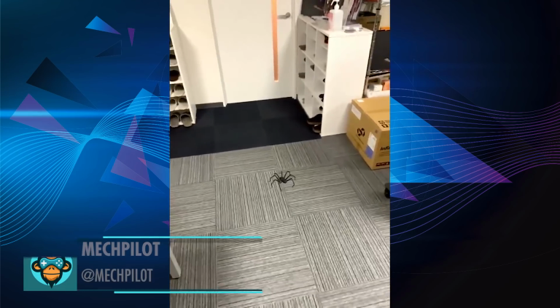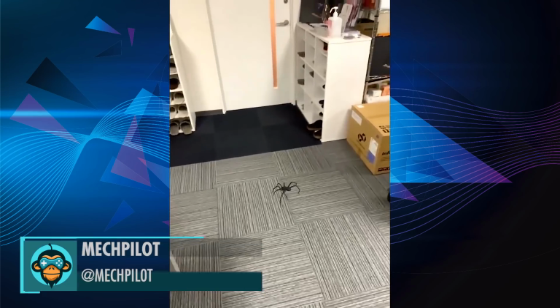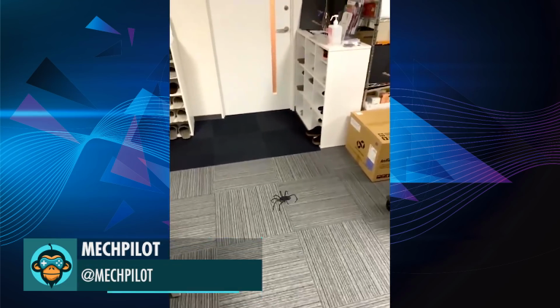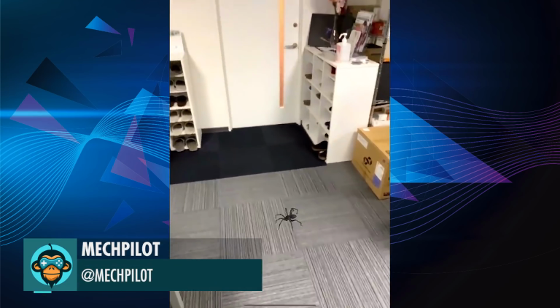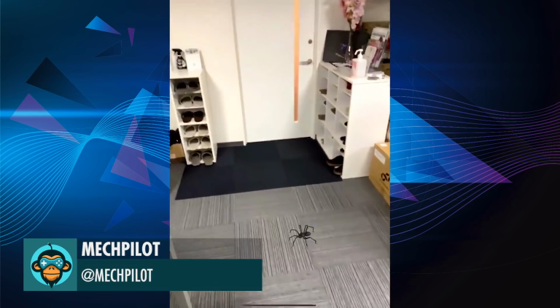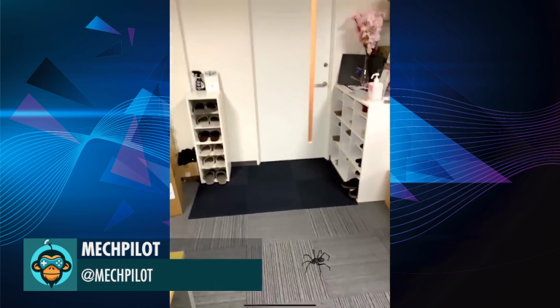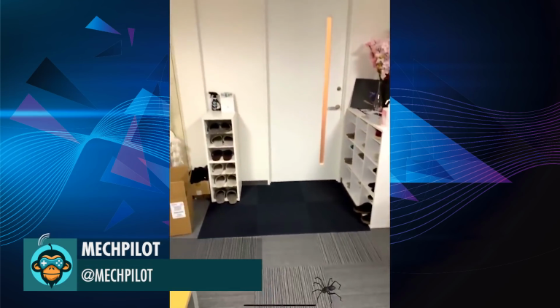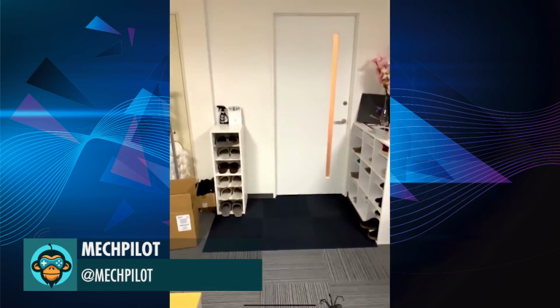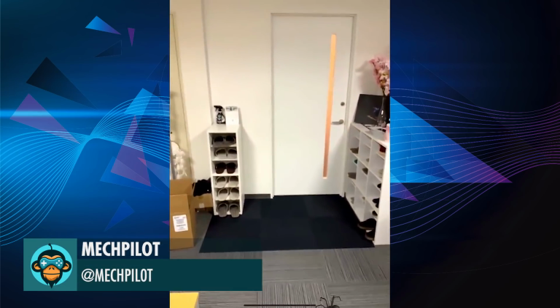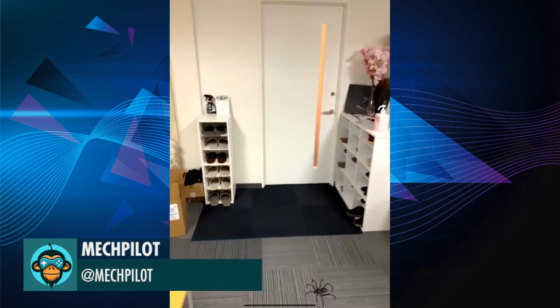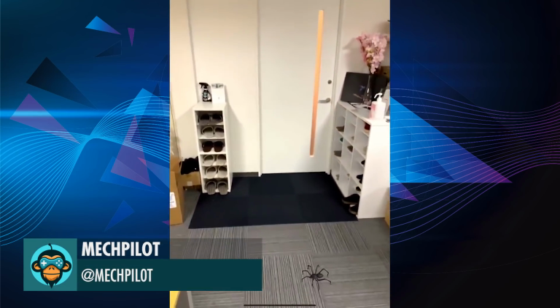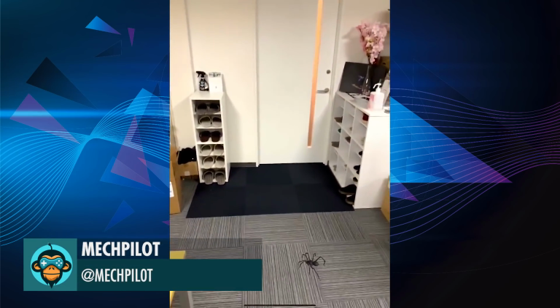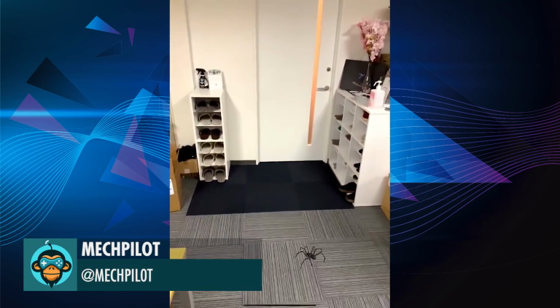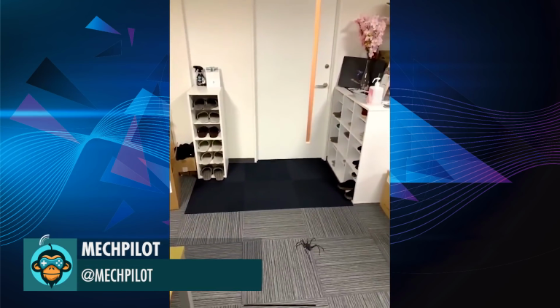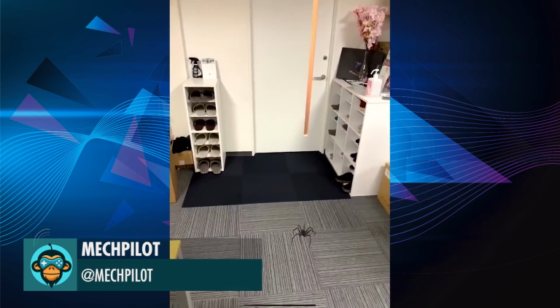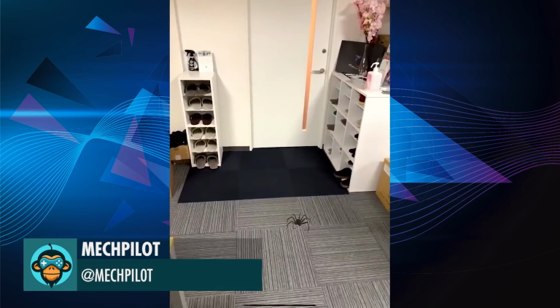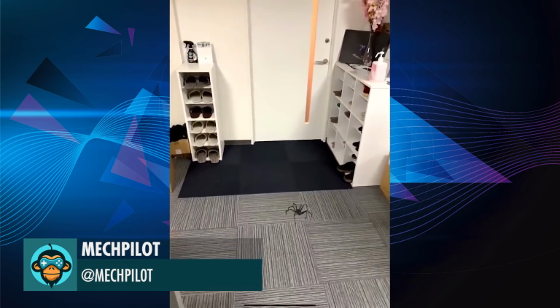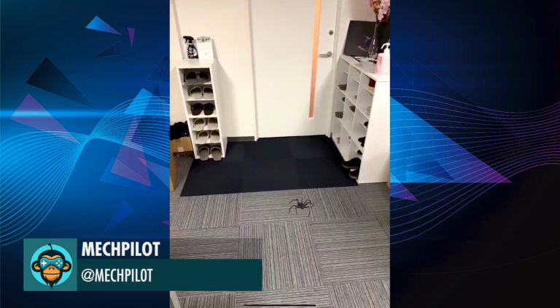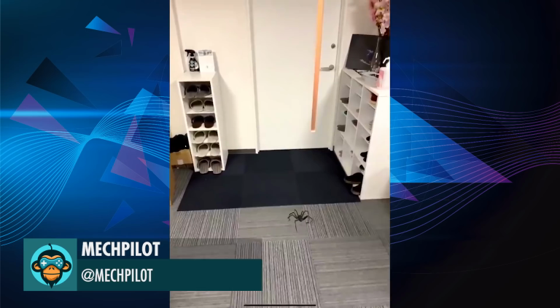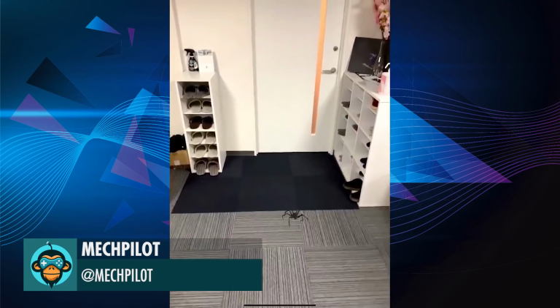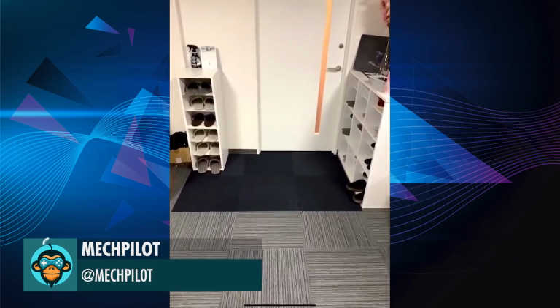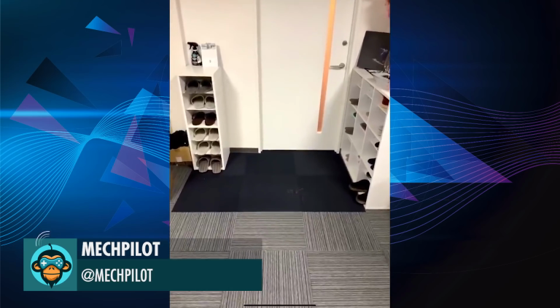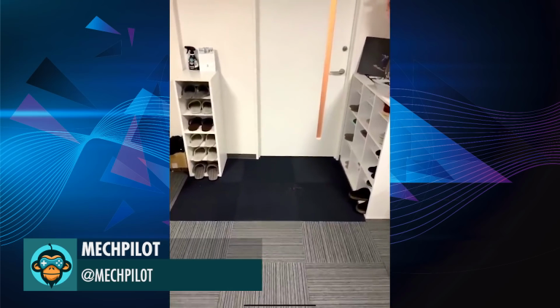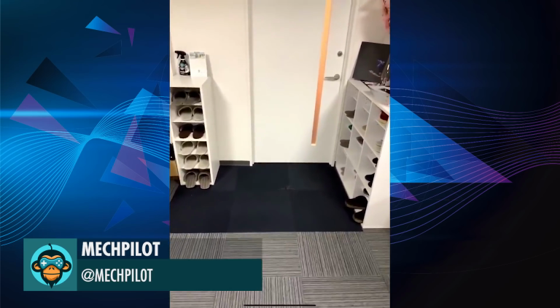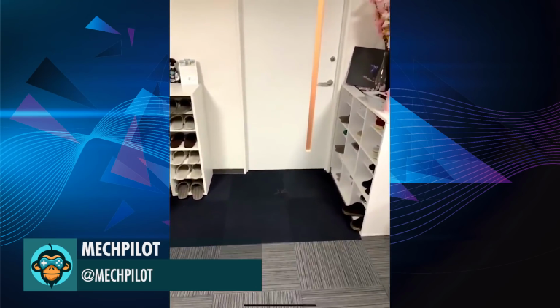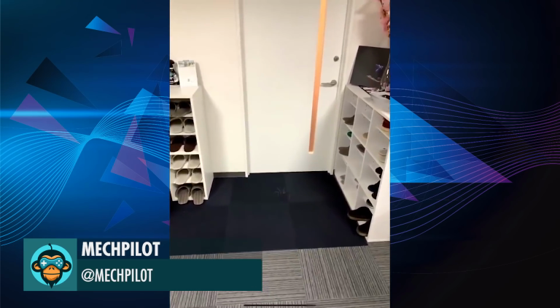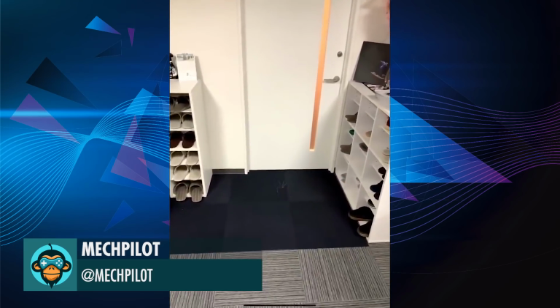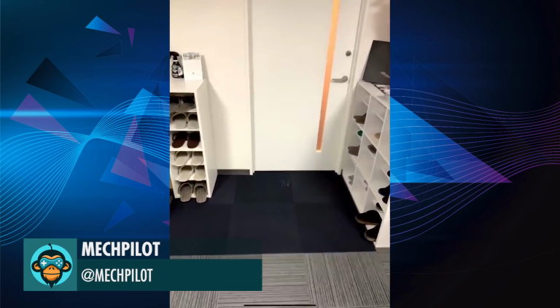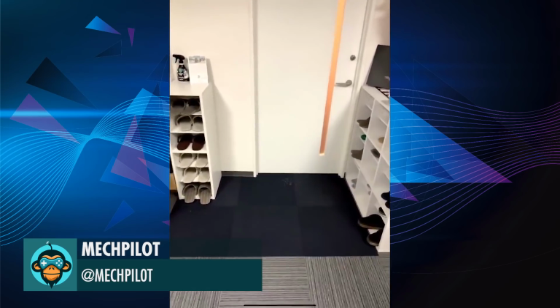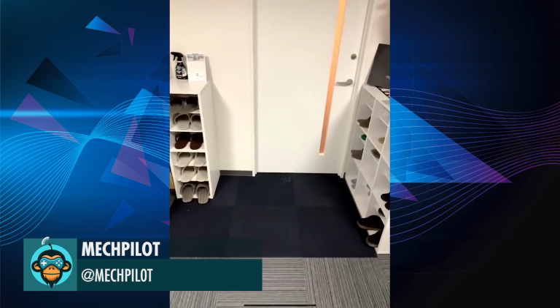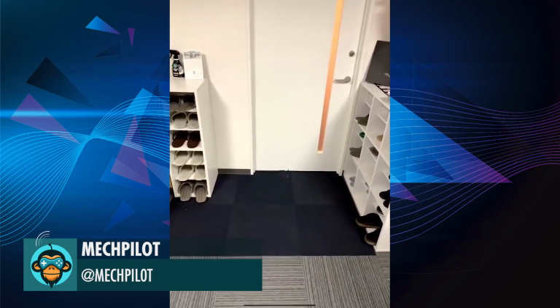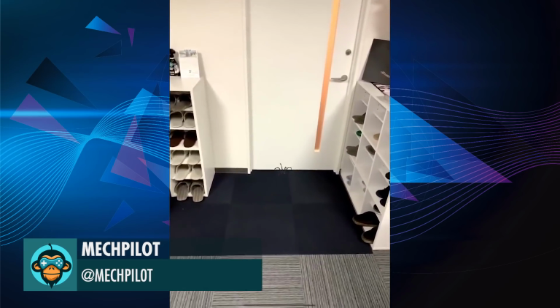AR Spider with no pre-scanning on the new iPad Pro, by Mechpilot.